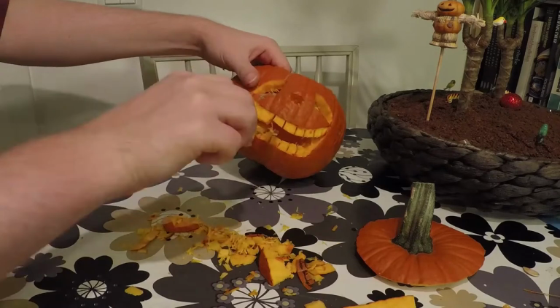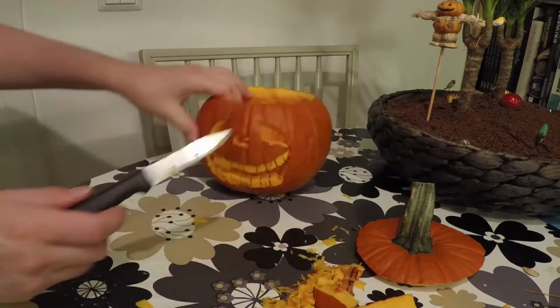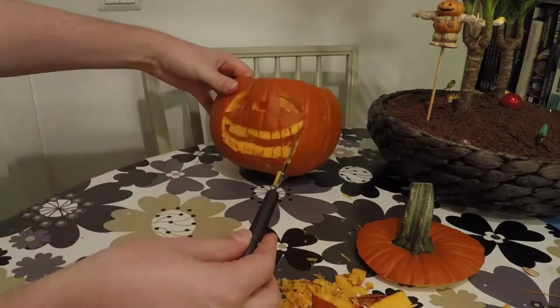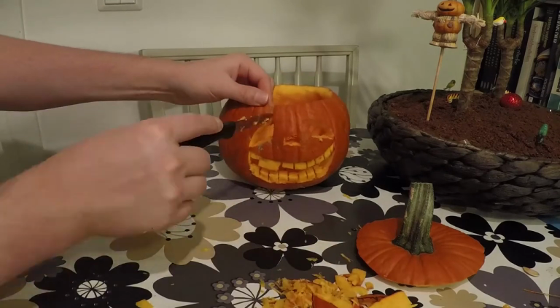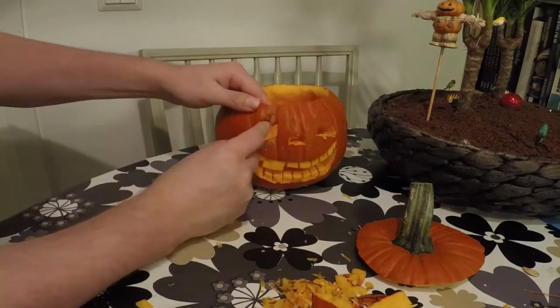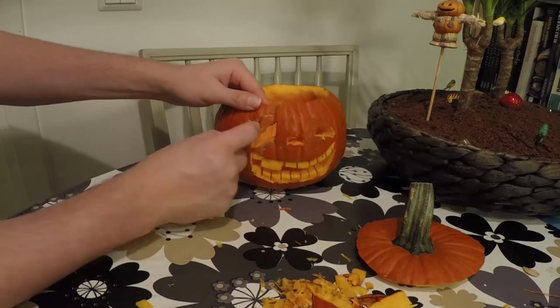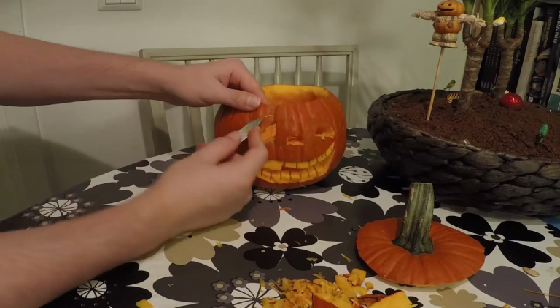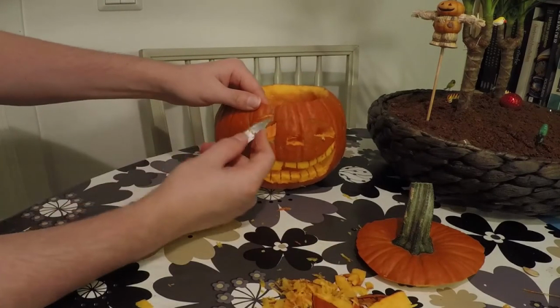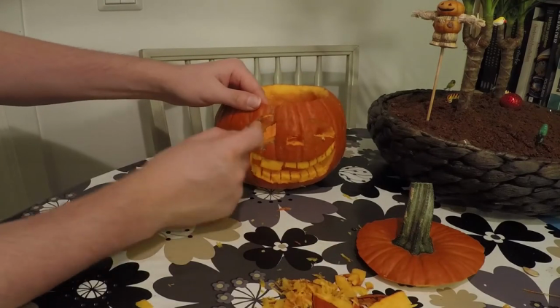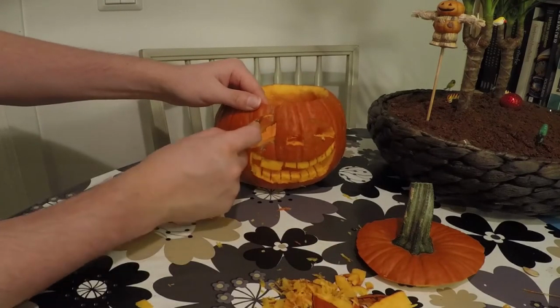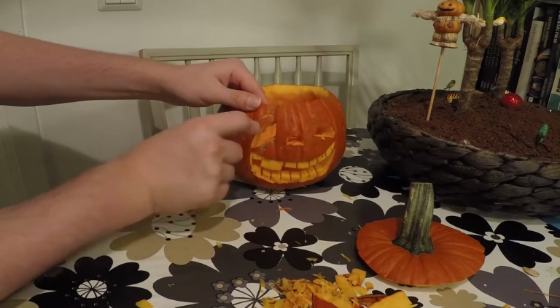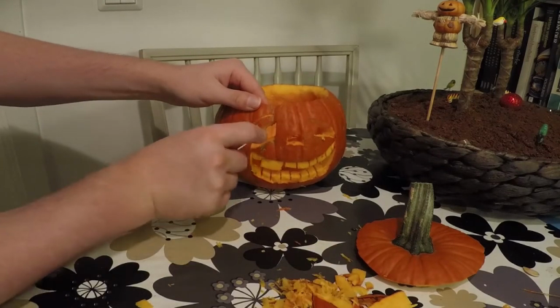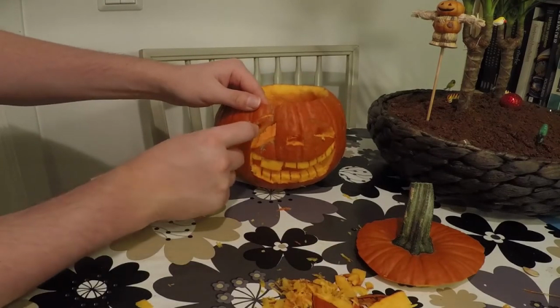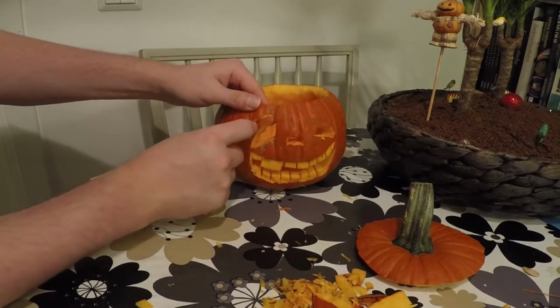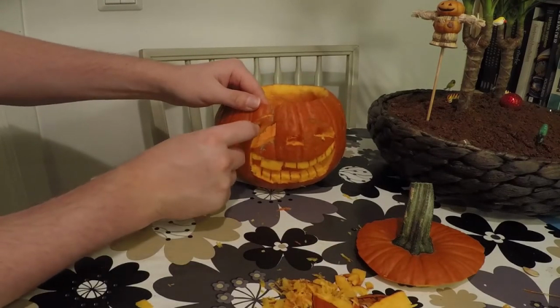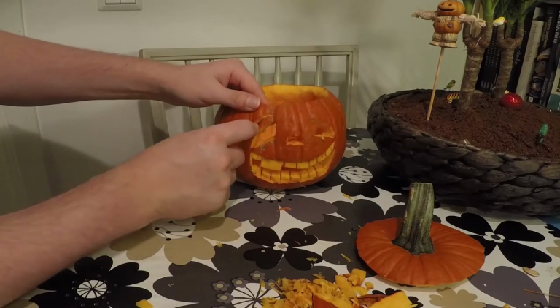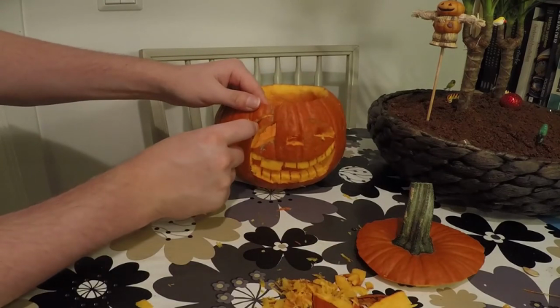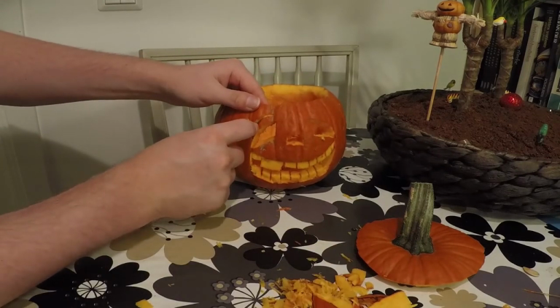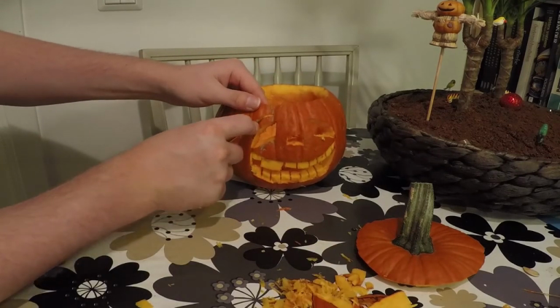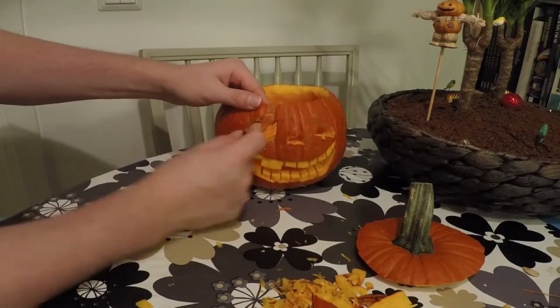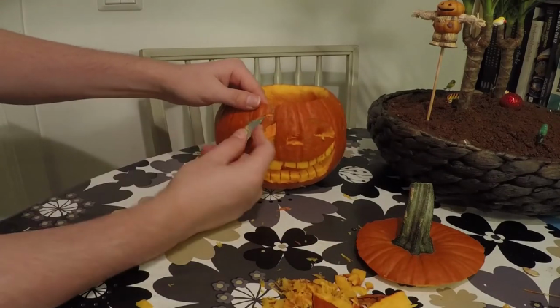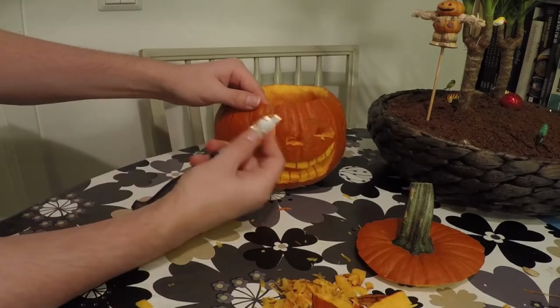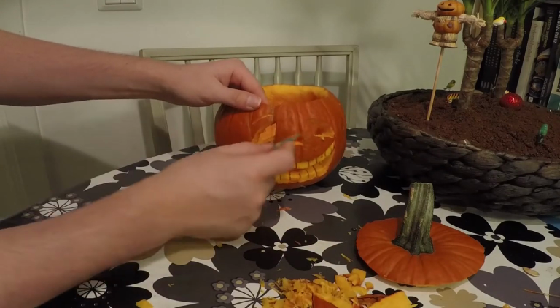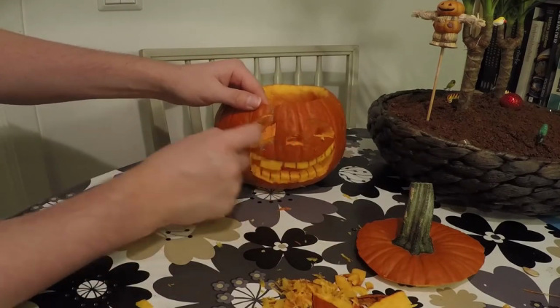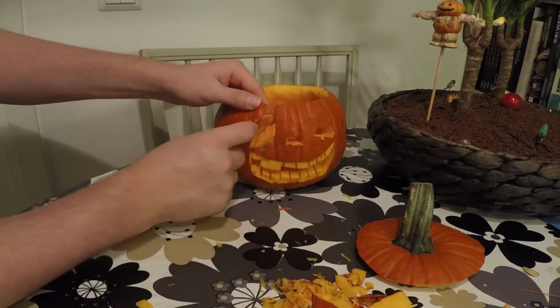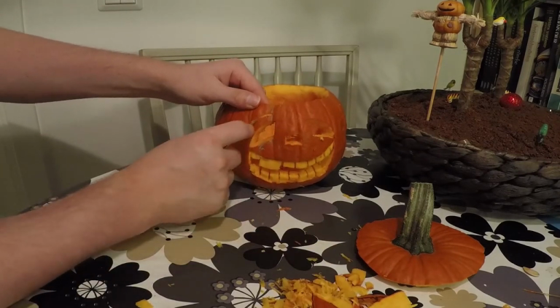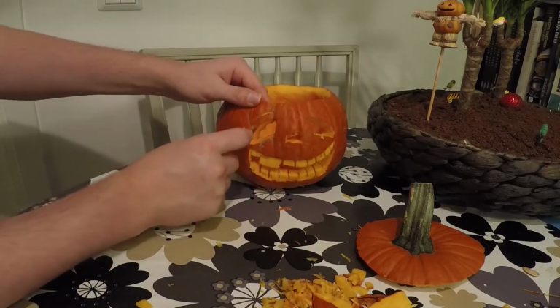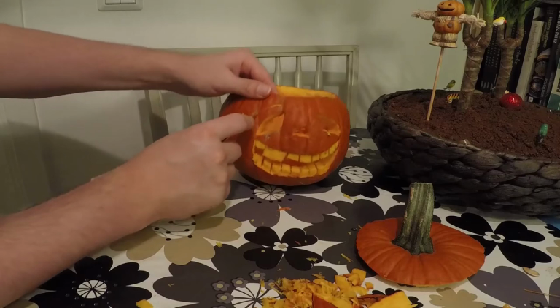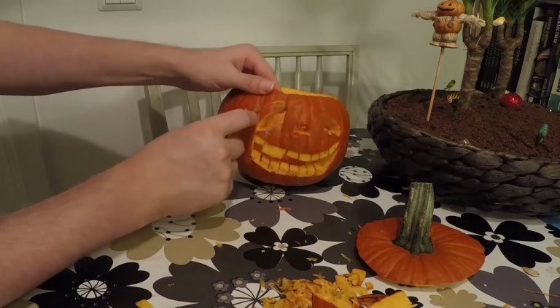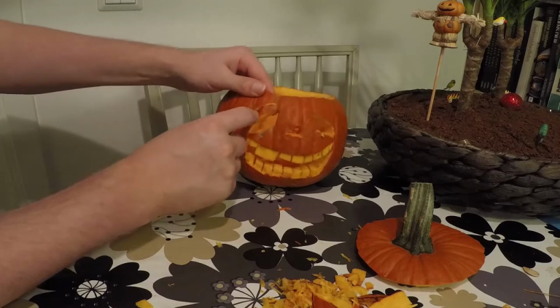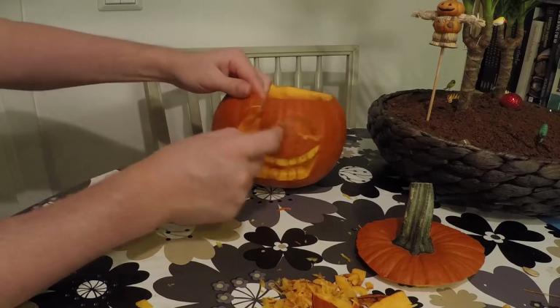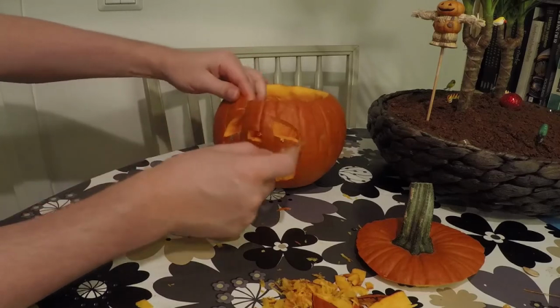Some final touches can be added by carving extra details like eyebrows.